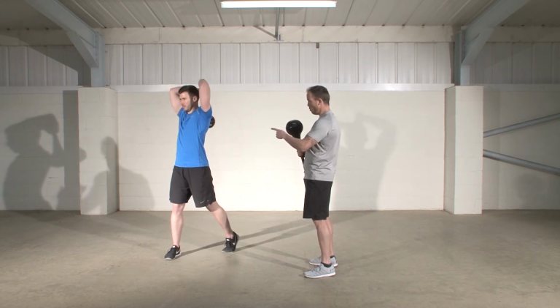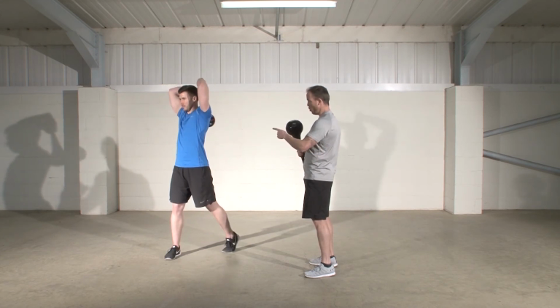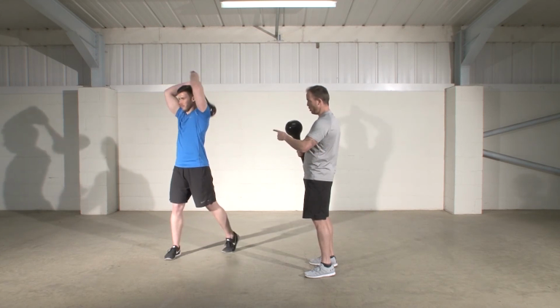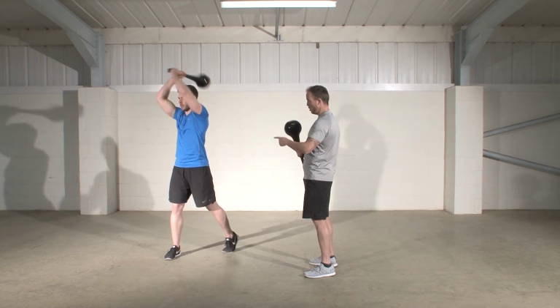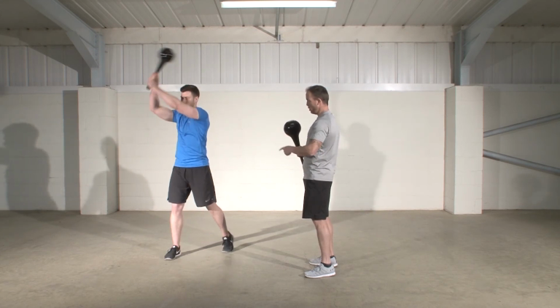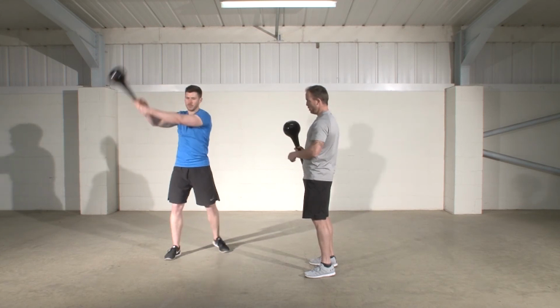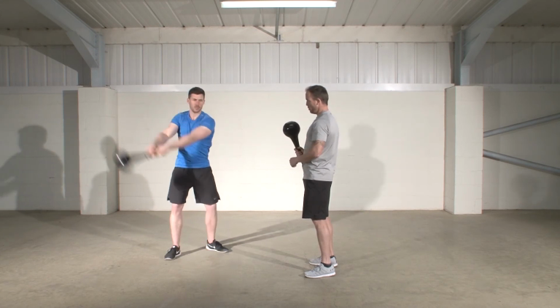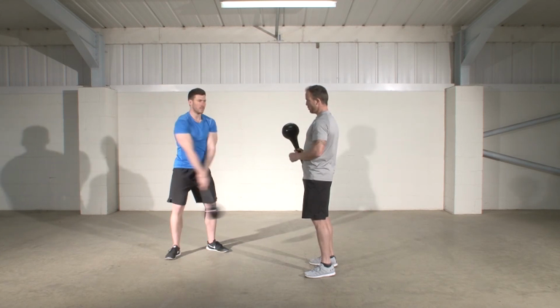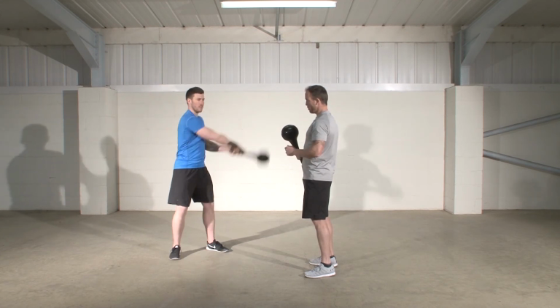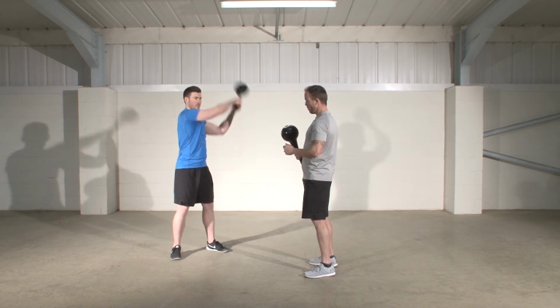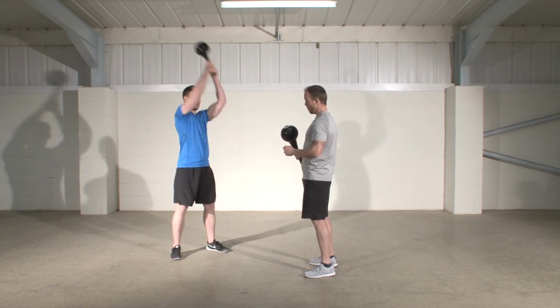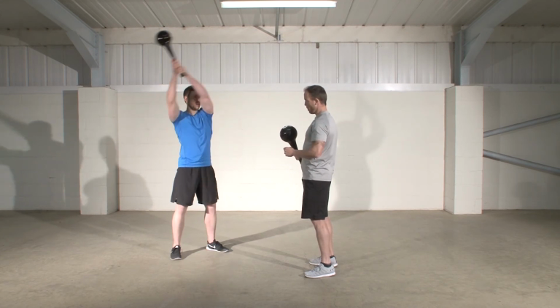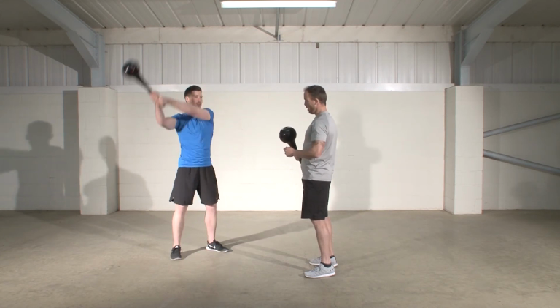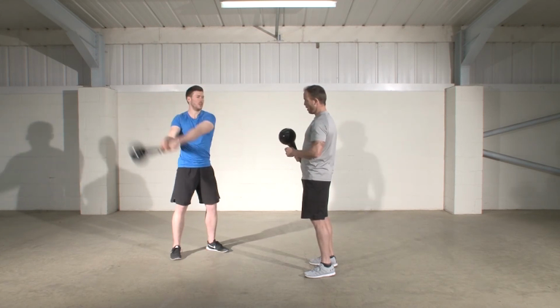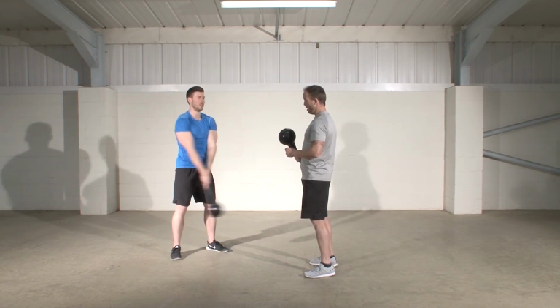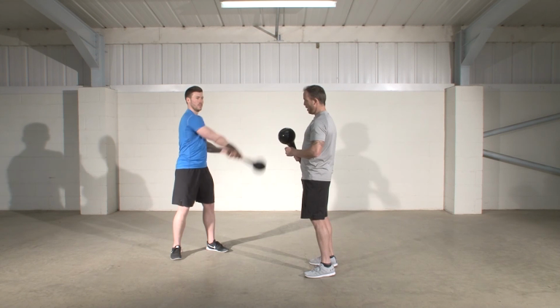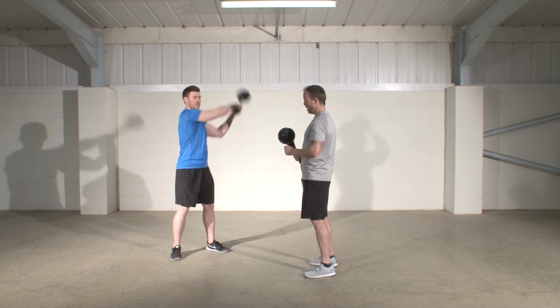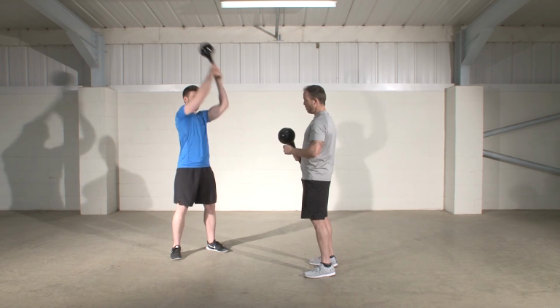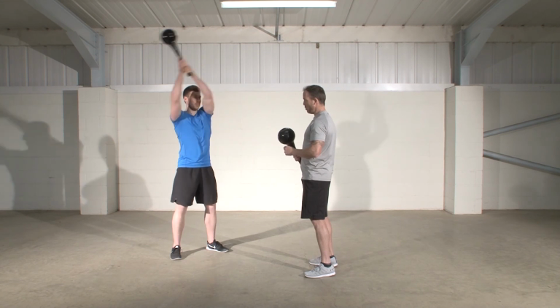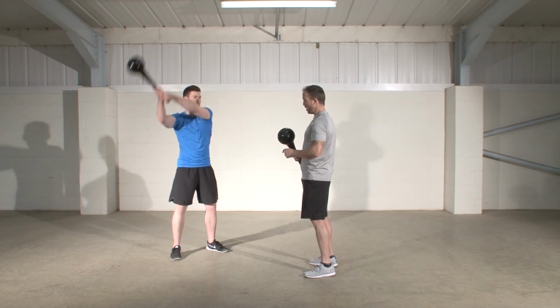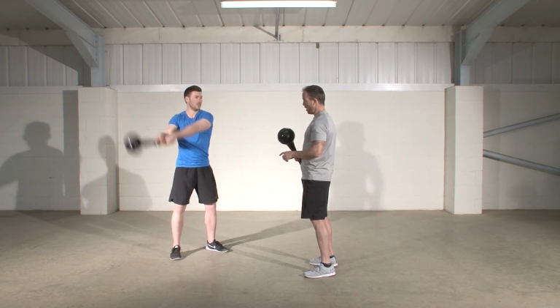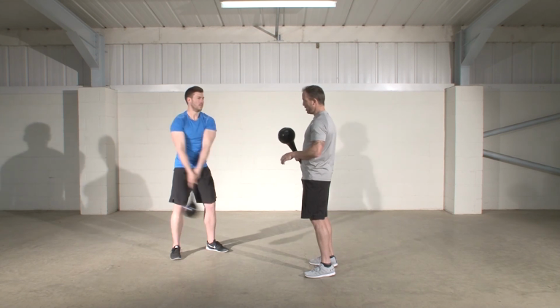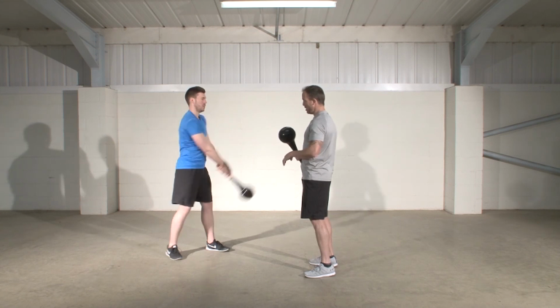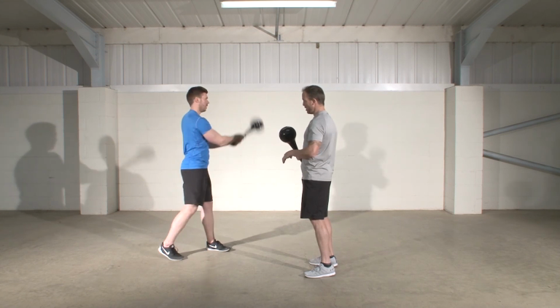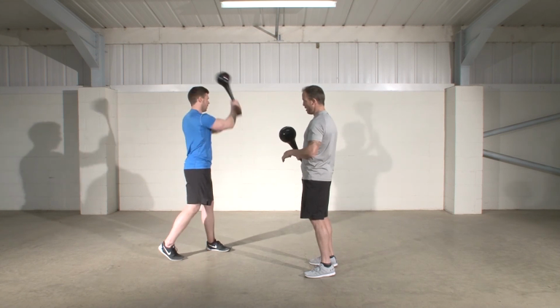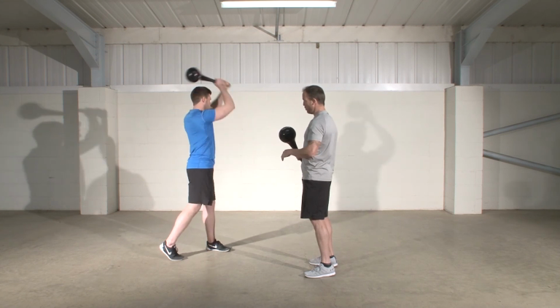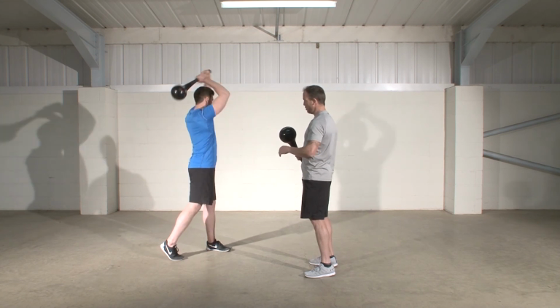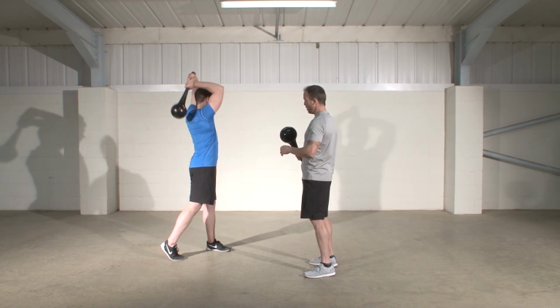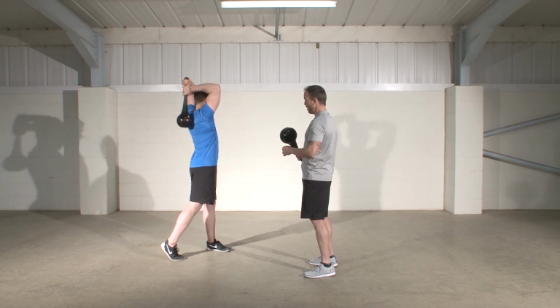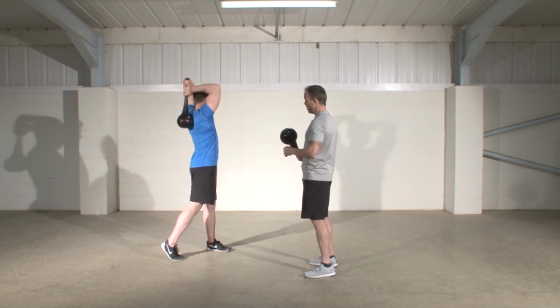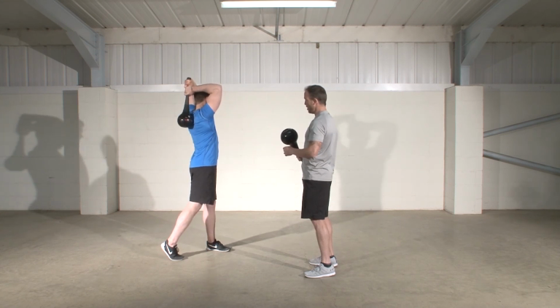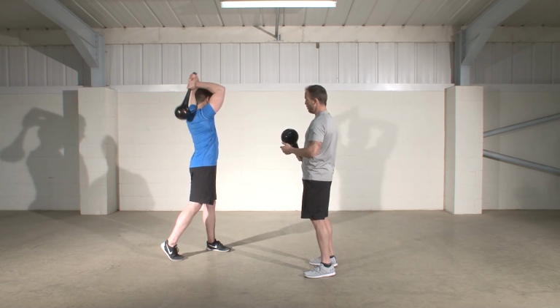One more. Keeping the body nice and stable and reset.